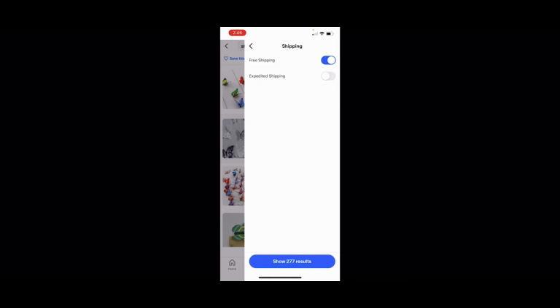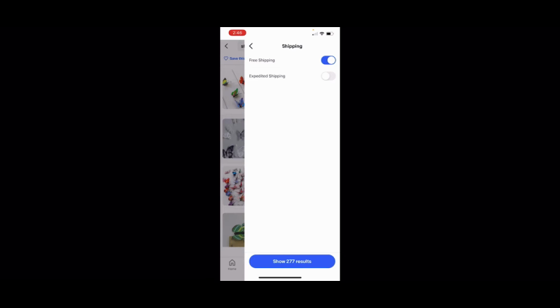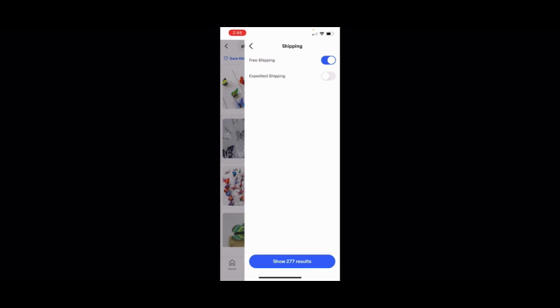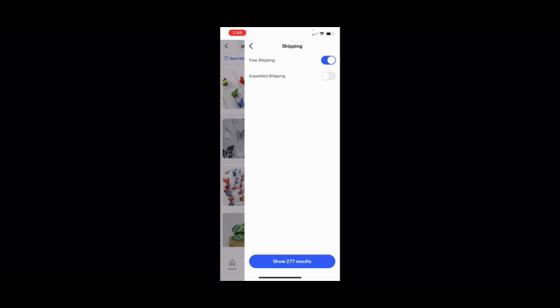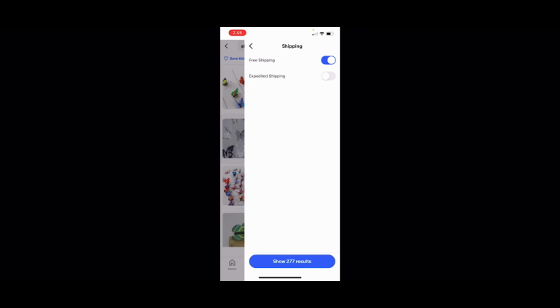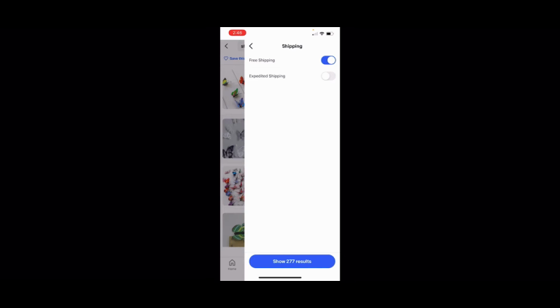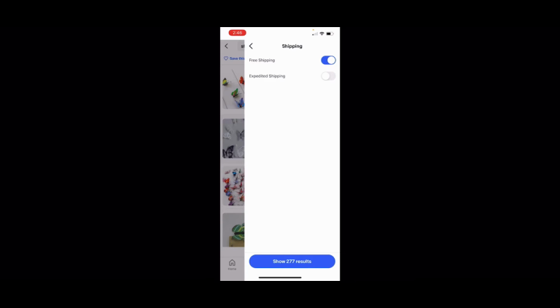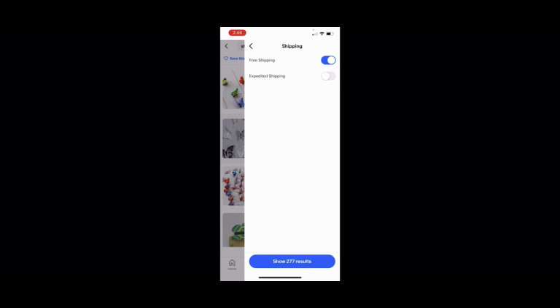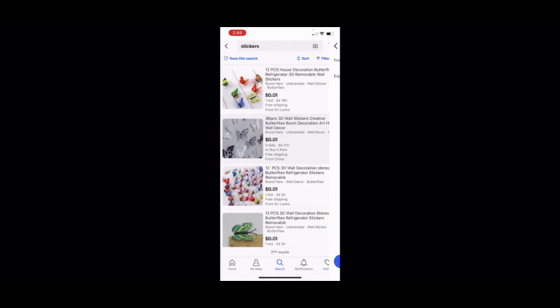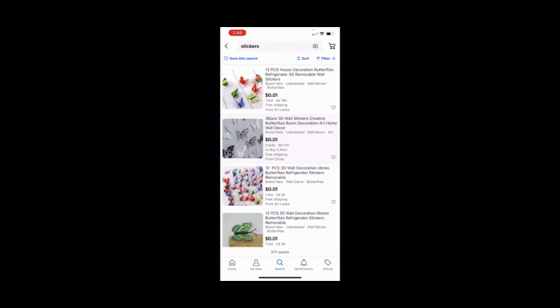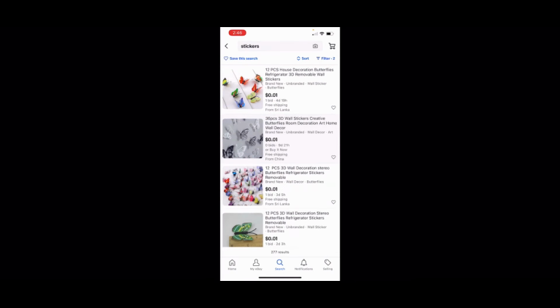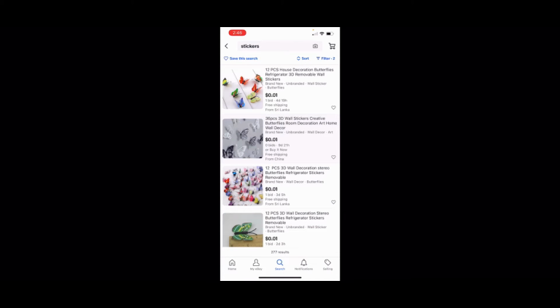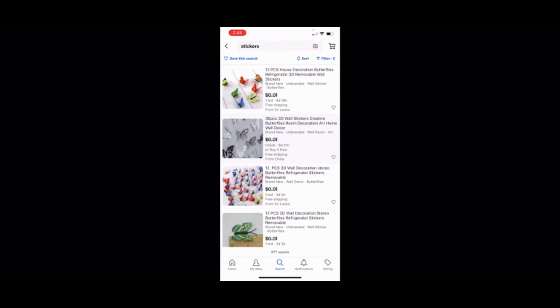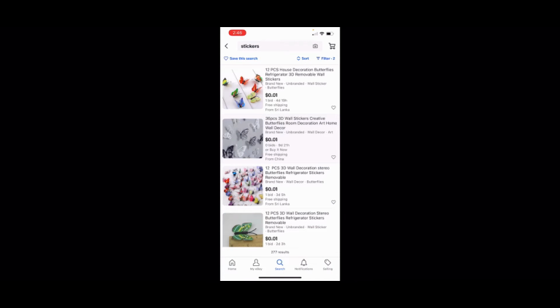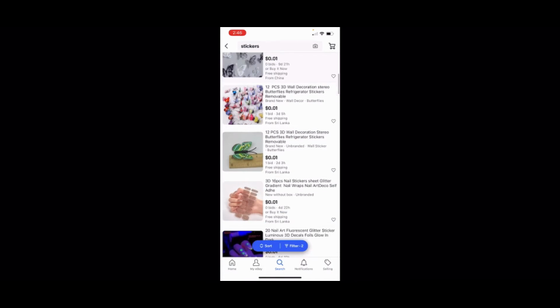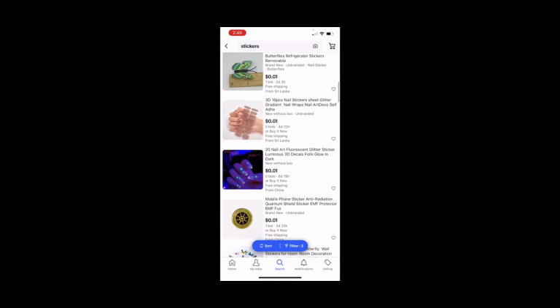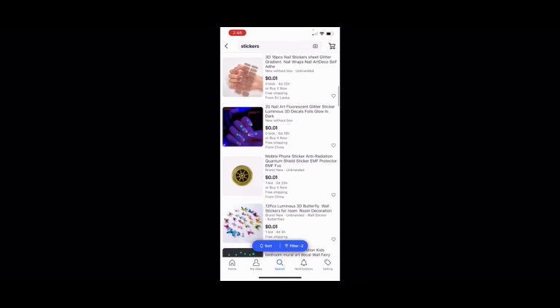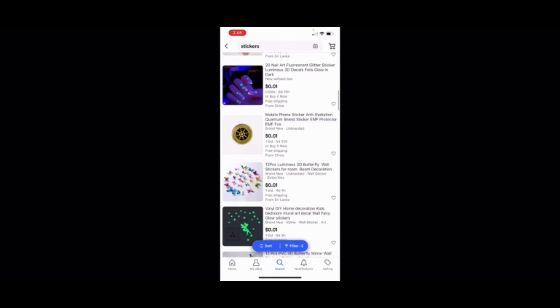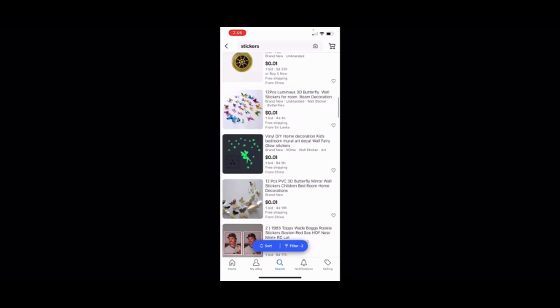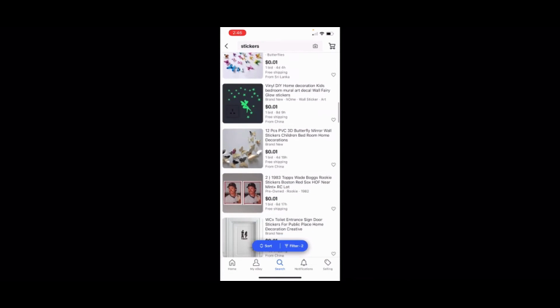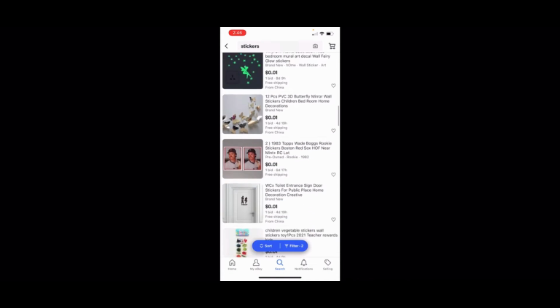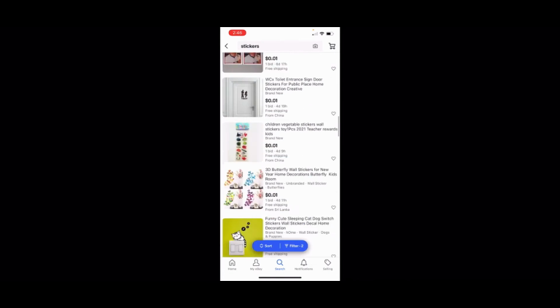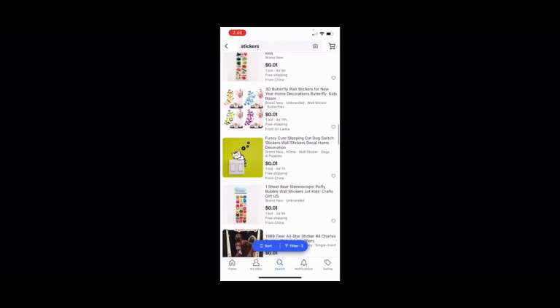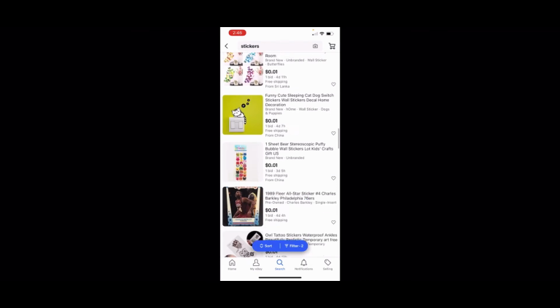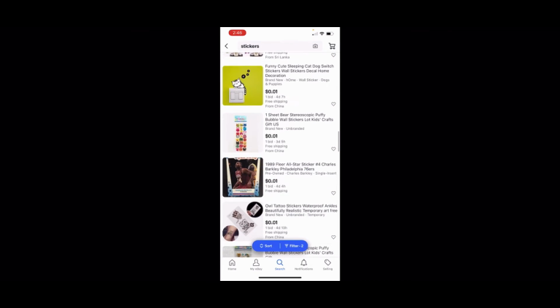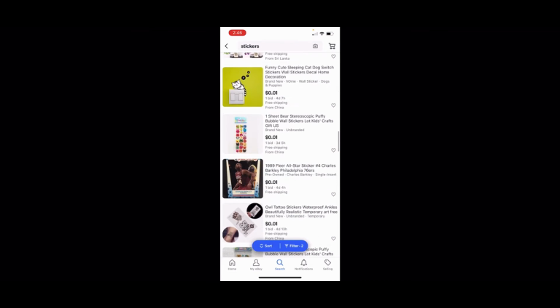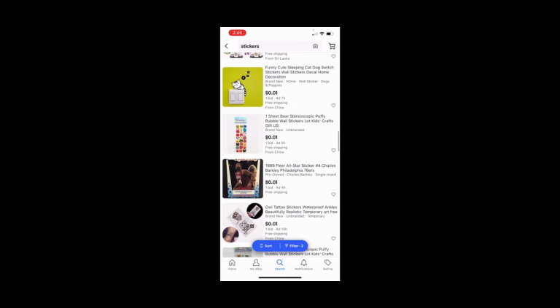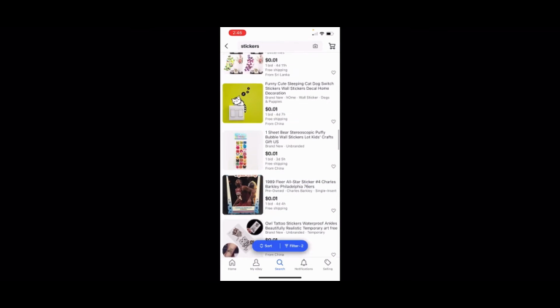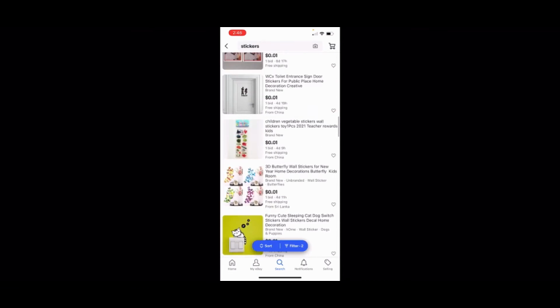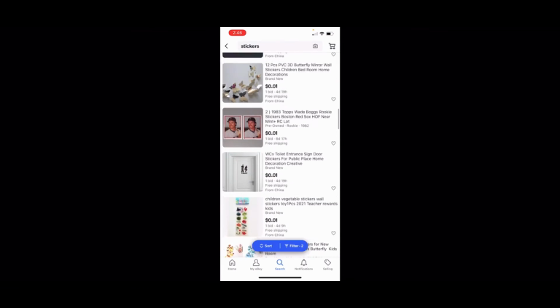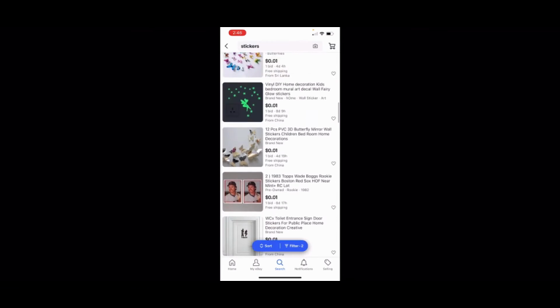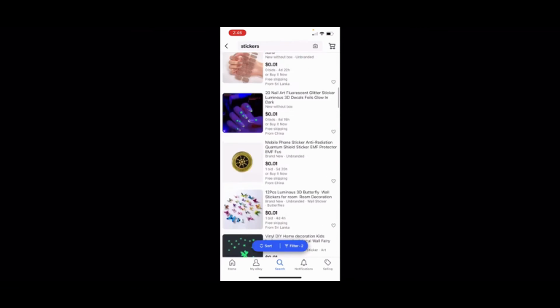You're going to see 277 results. Click on that and as you can see, the list of everything below 5 cents pops up, plus everything is free shipping.